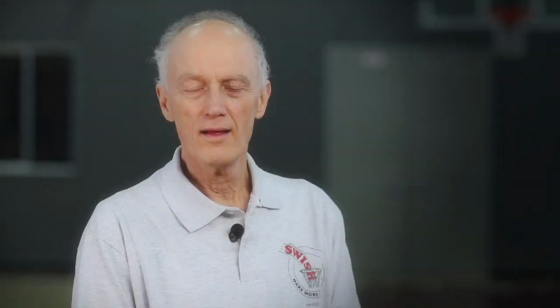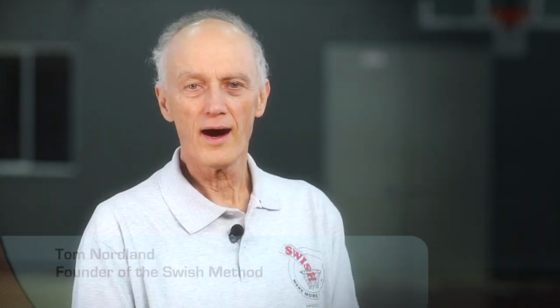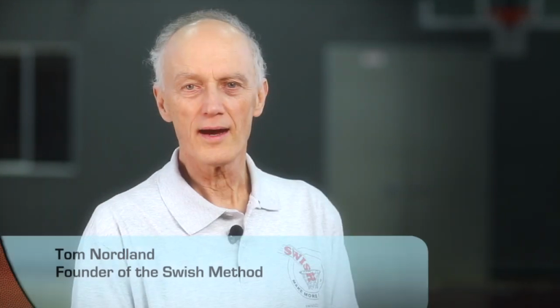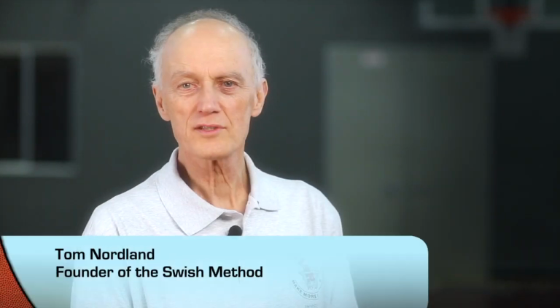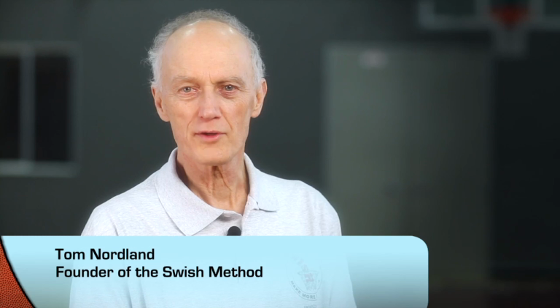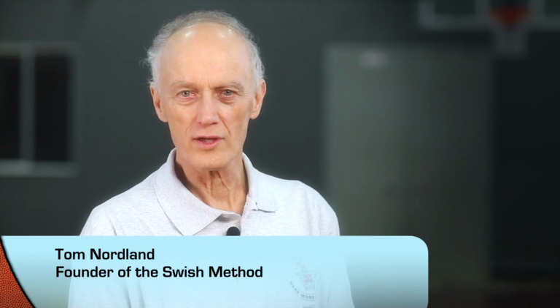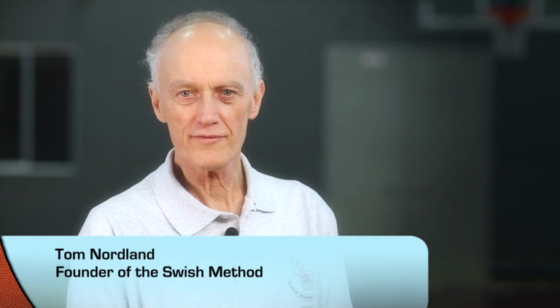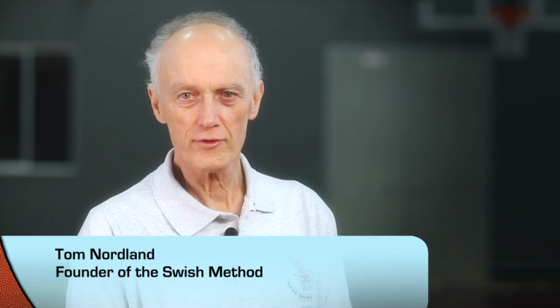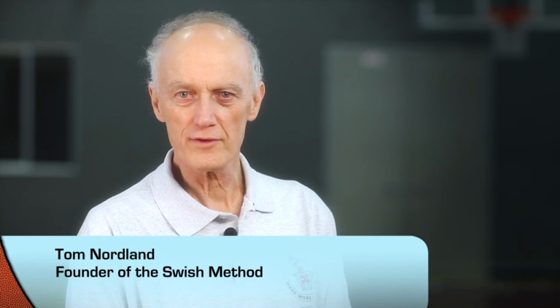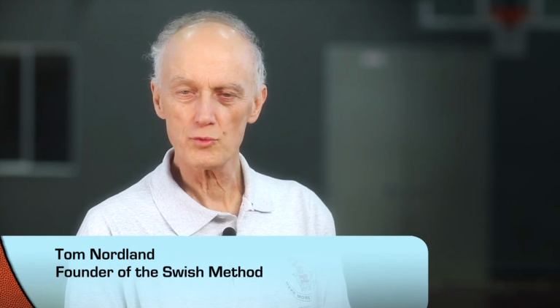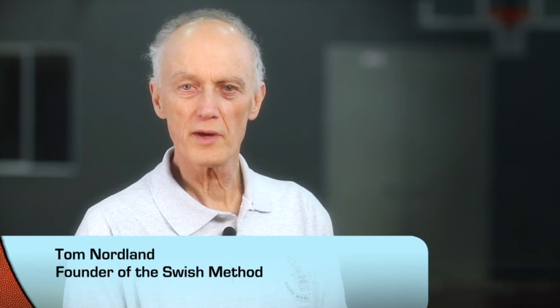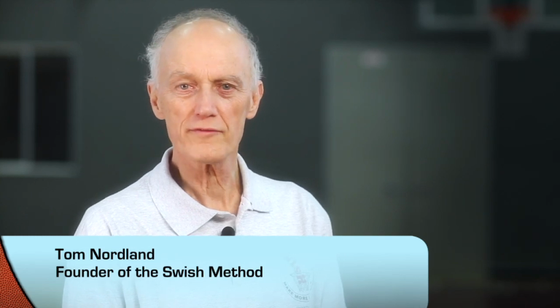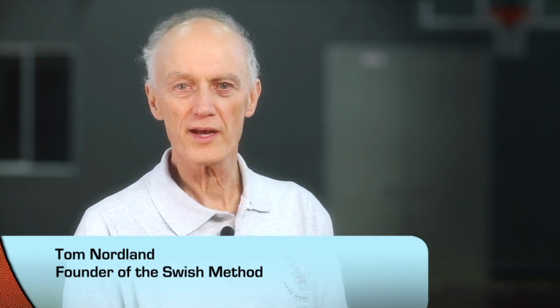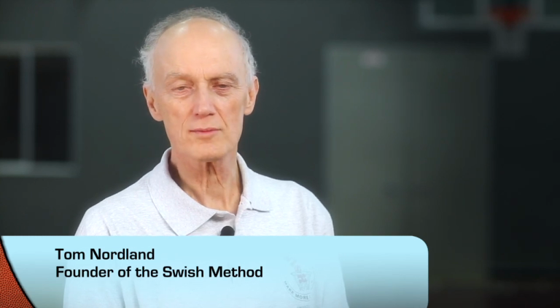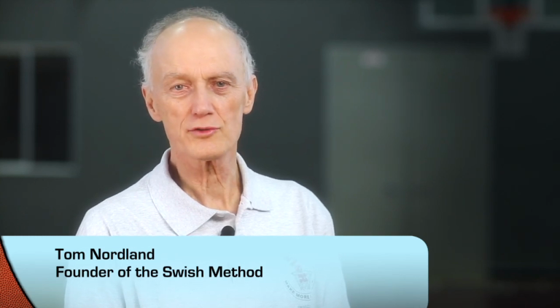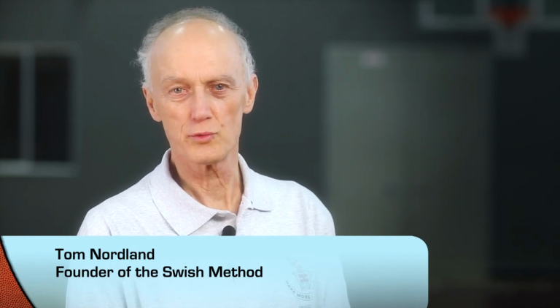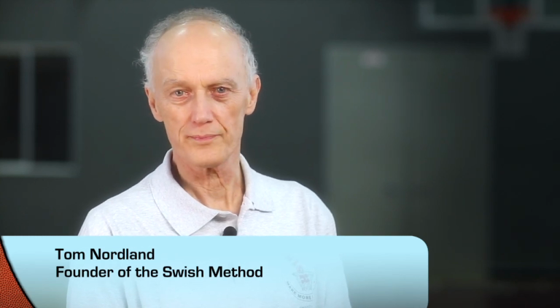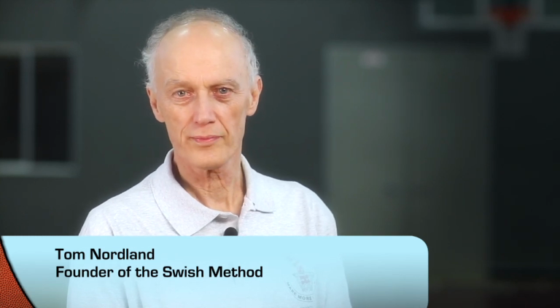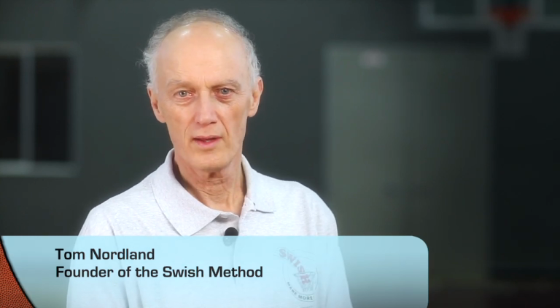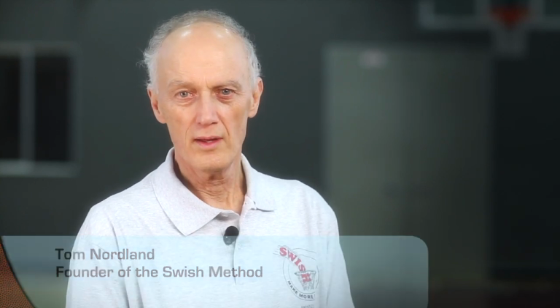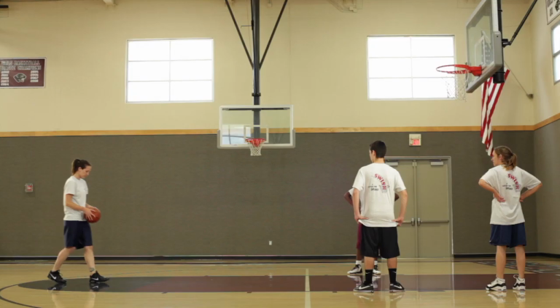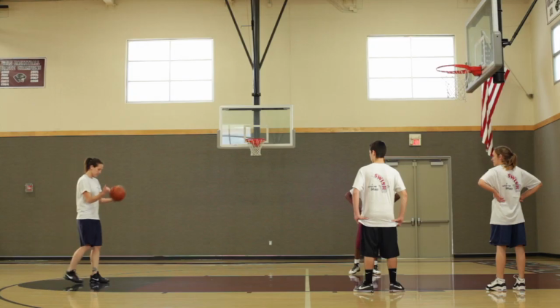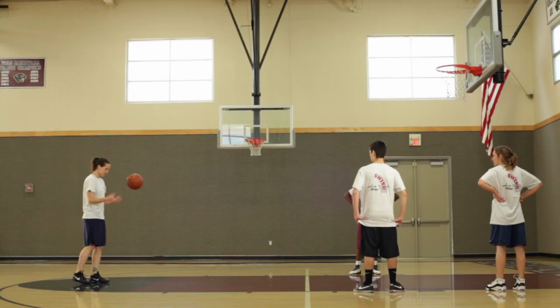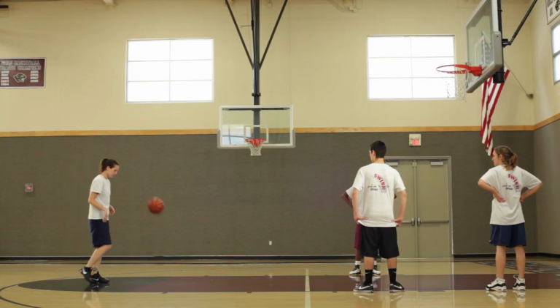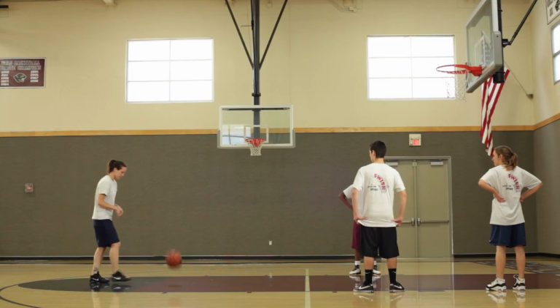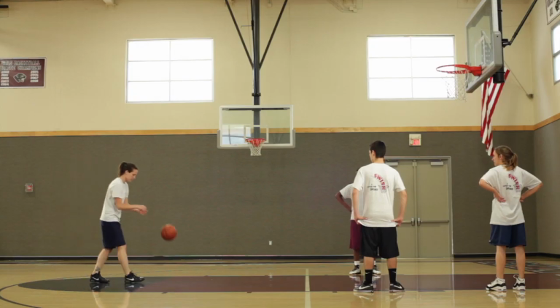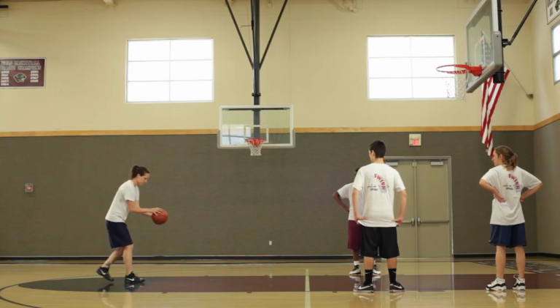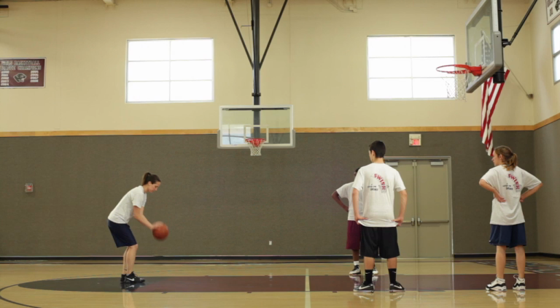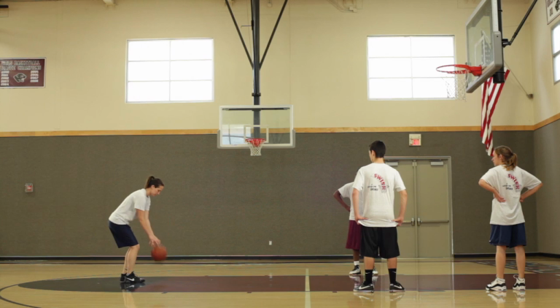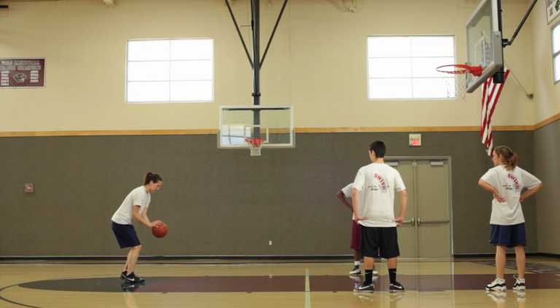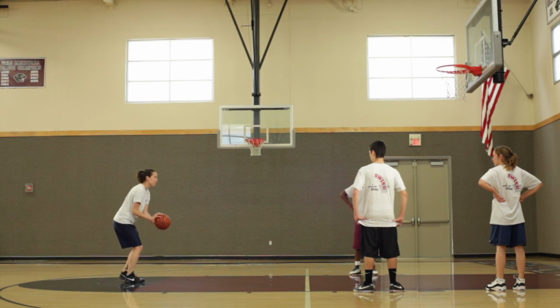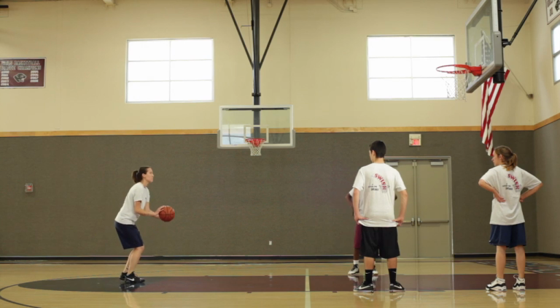Hi, I'm Tom Nordland, founder of the Swish Method for Basketball Shooting. This video is devoted to improving your free throw performance.